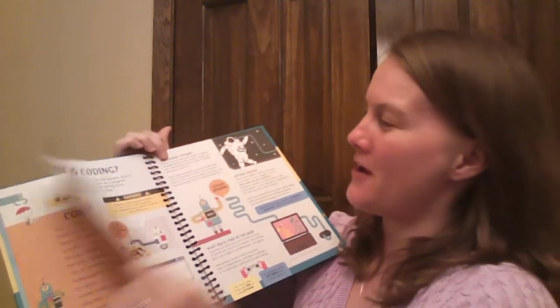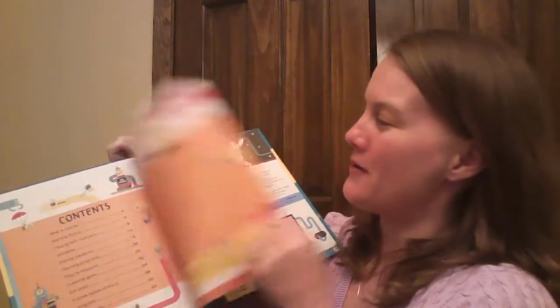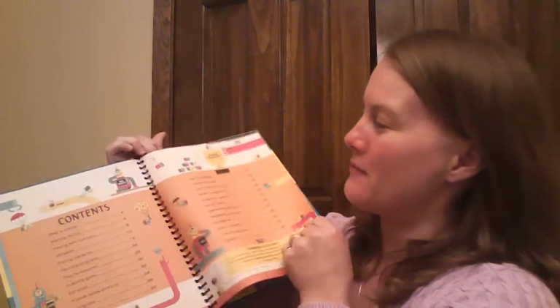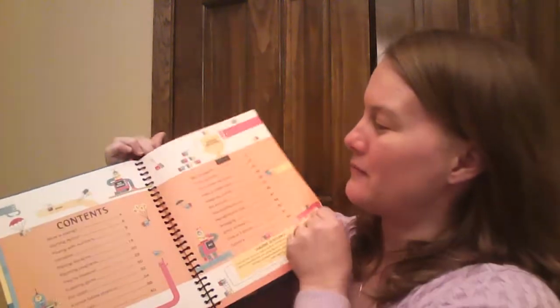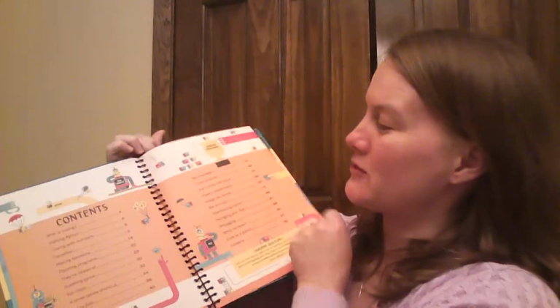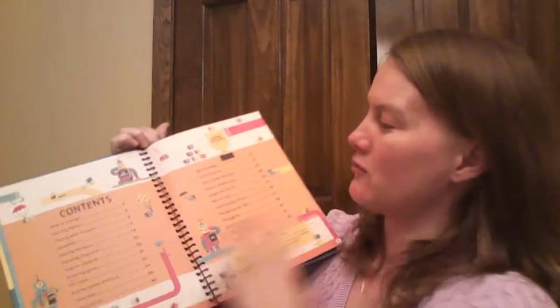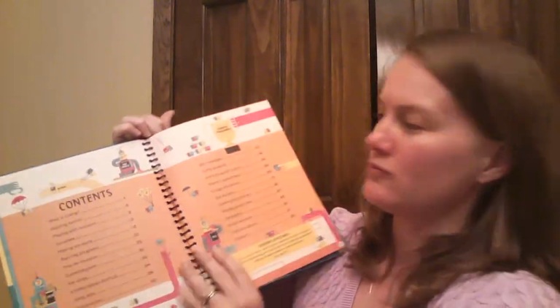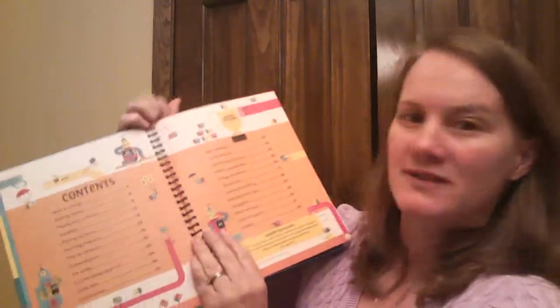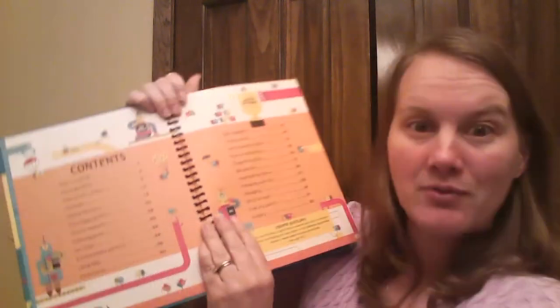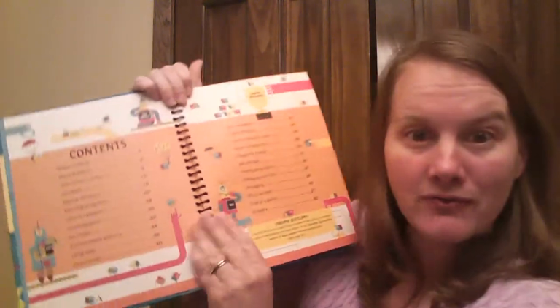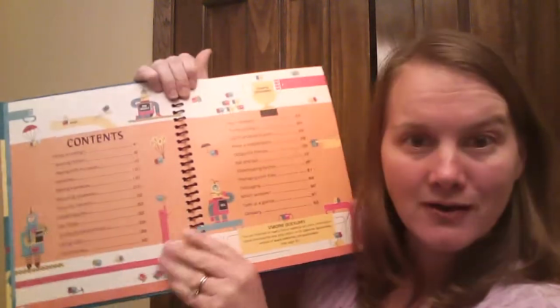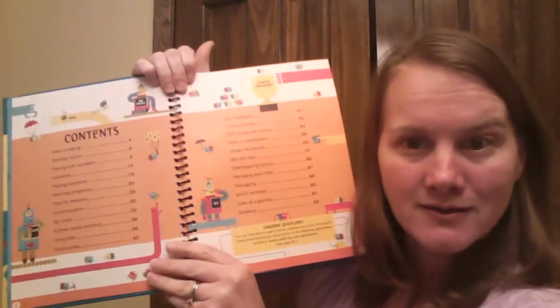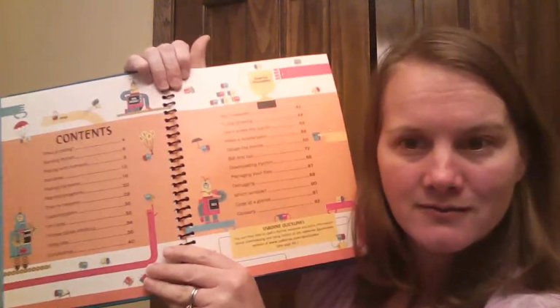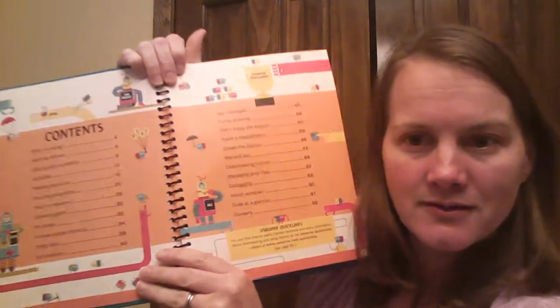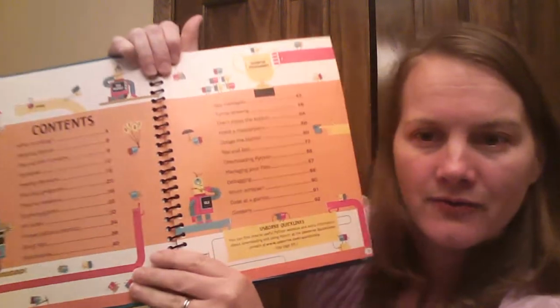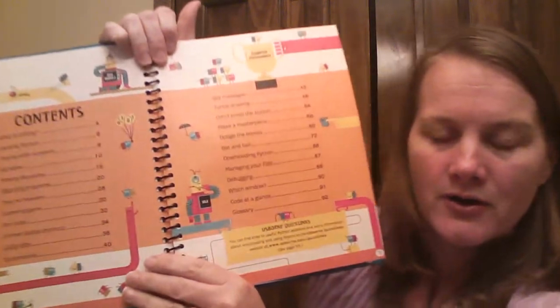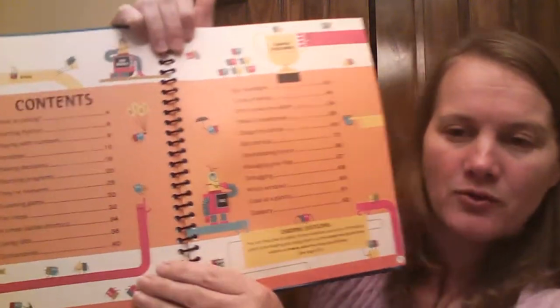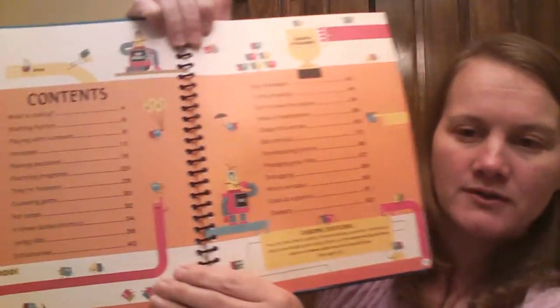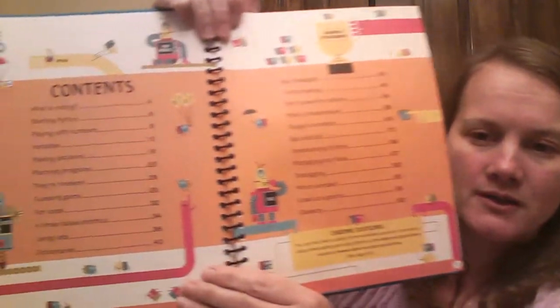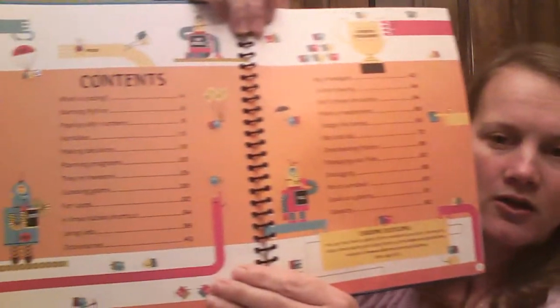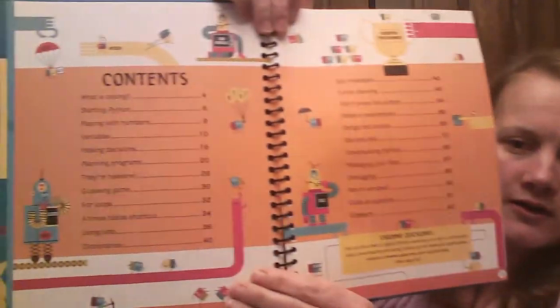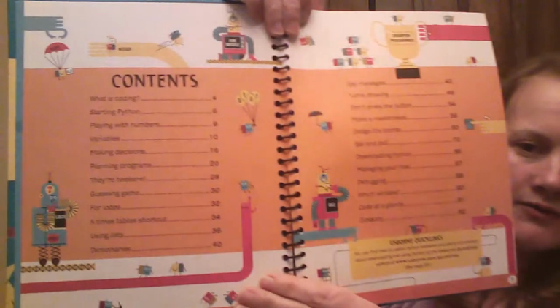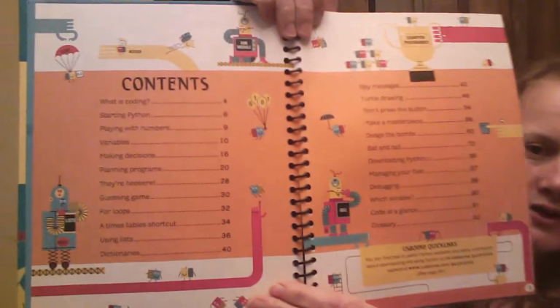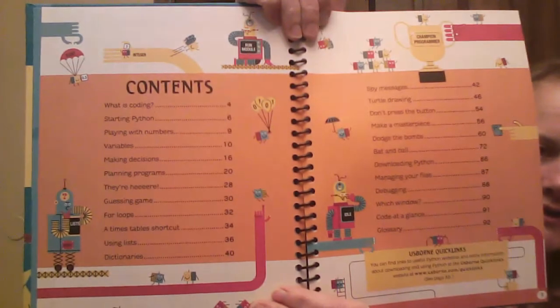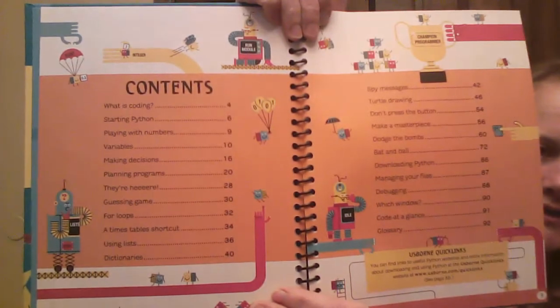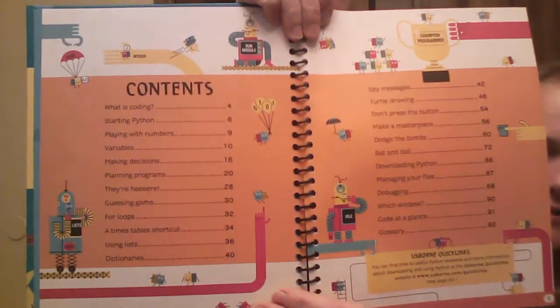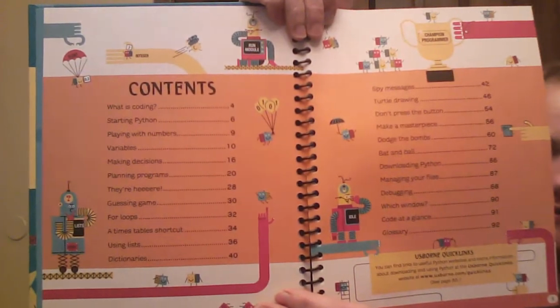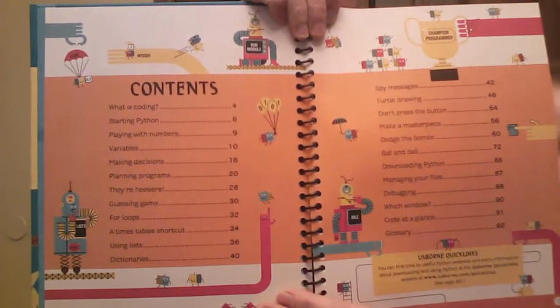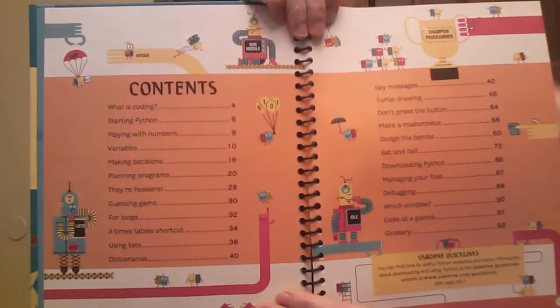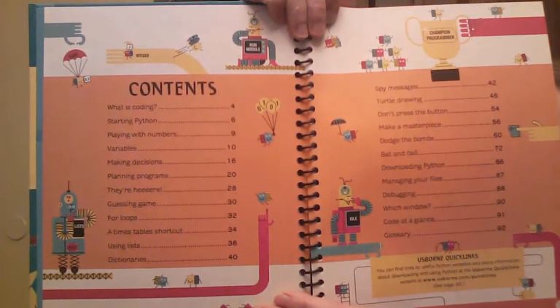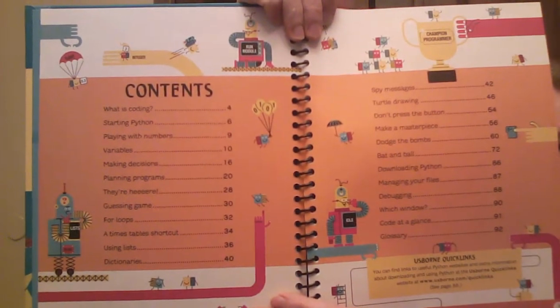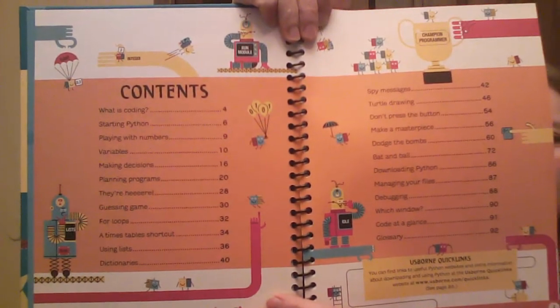Table of contents — very important. I'll give you a nice, clean picture of that.